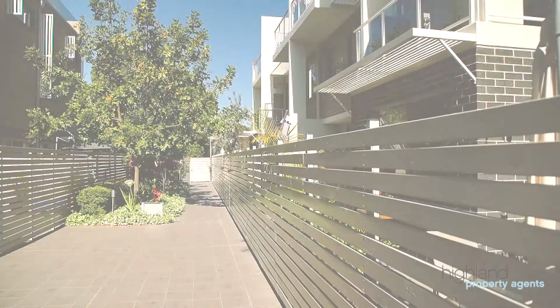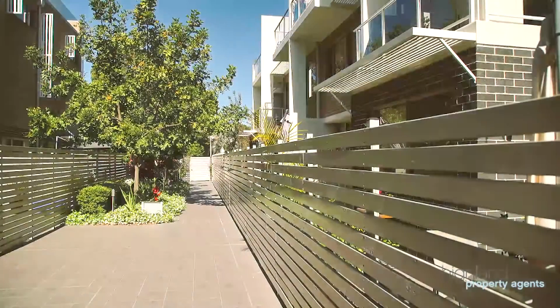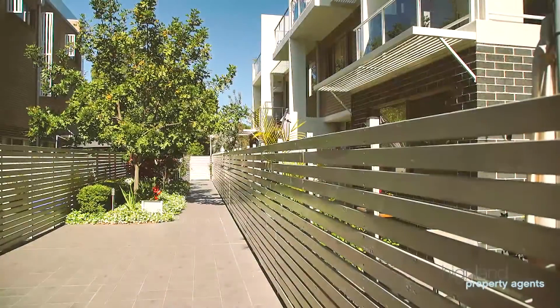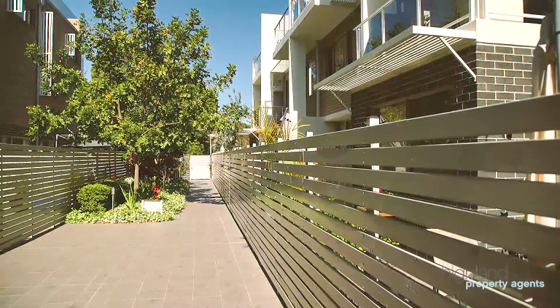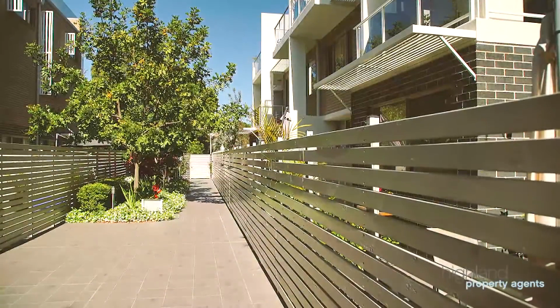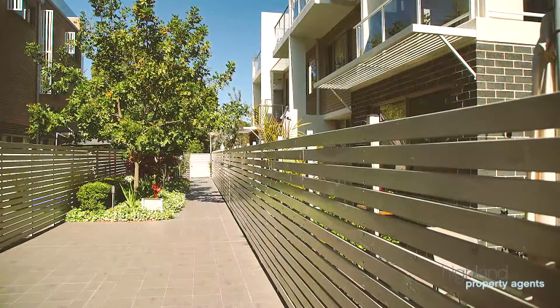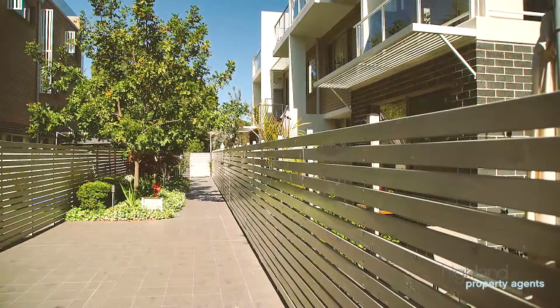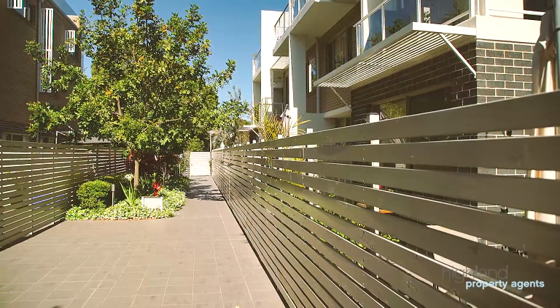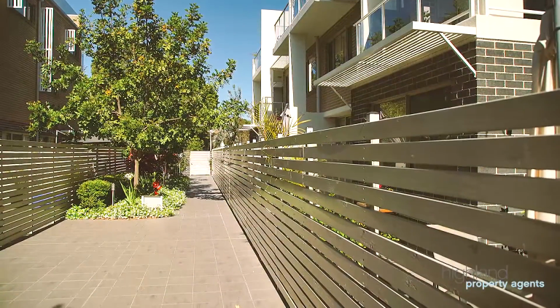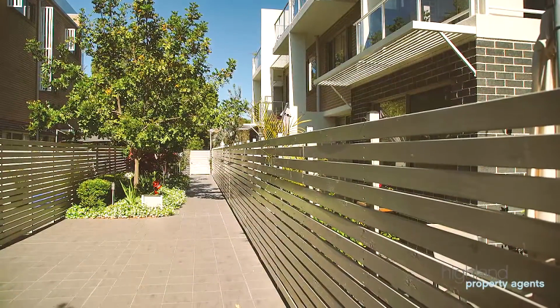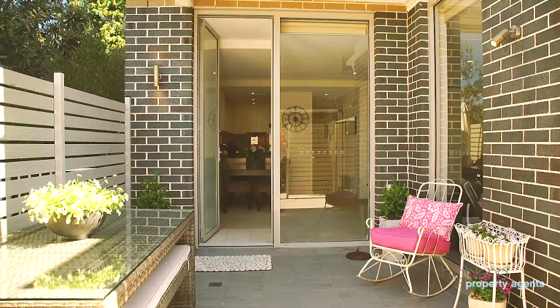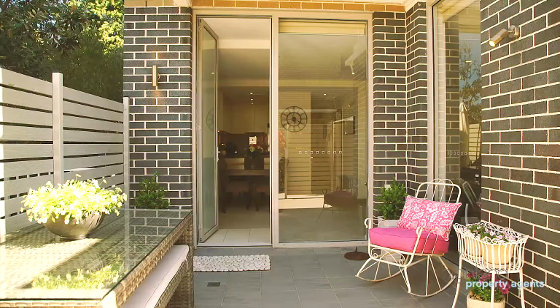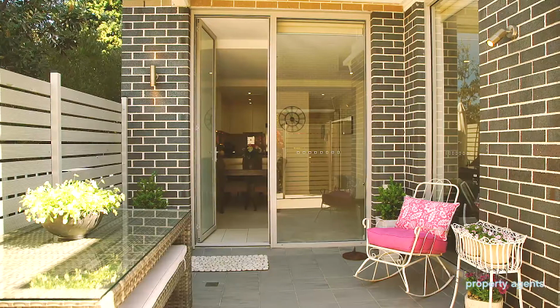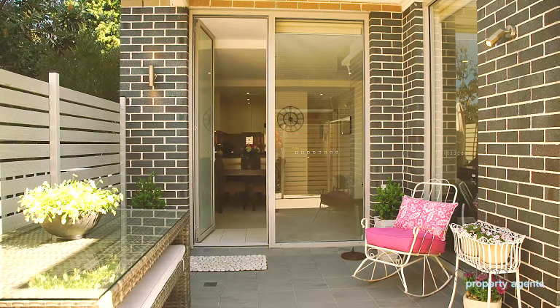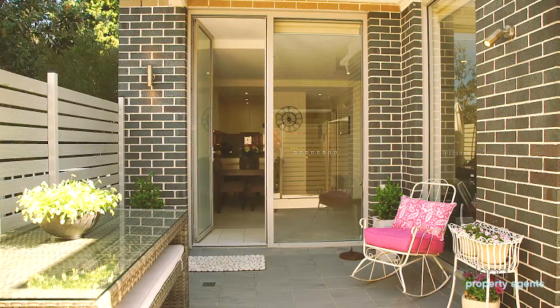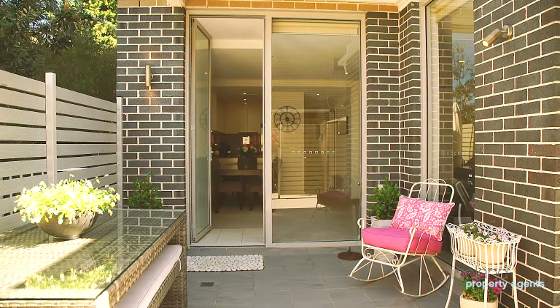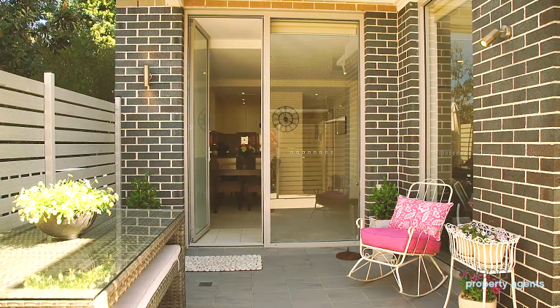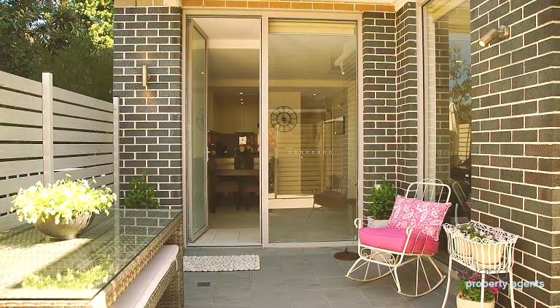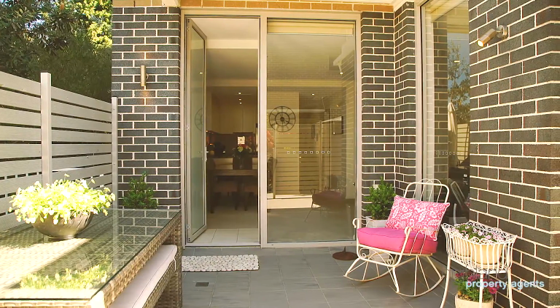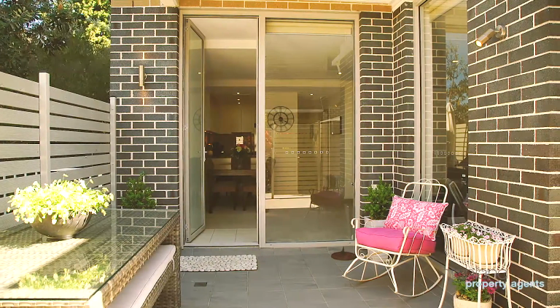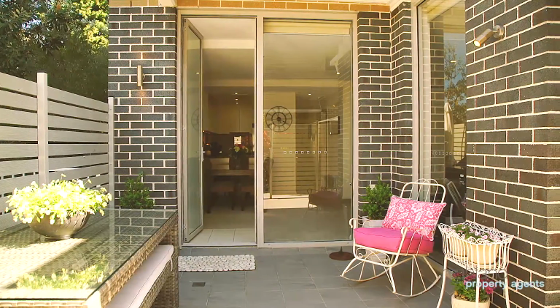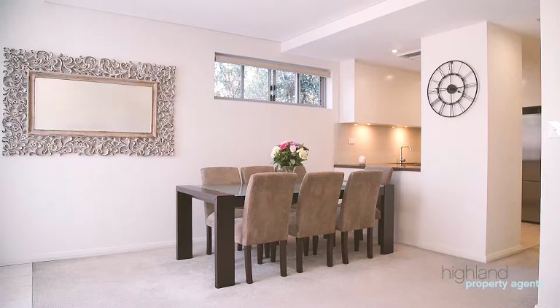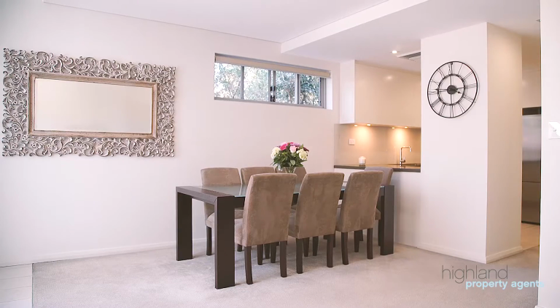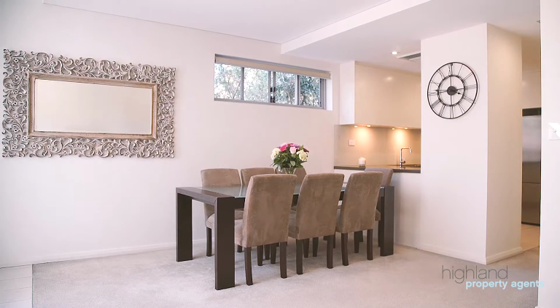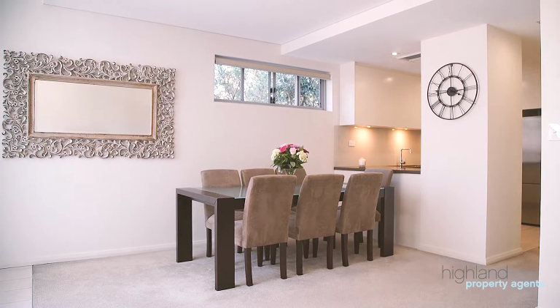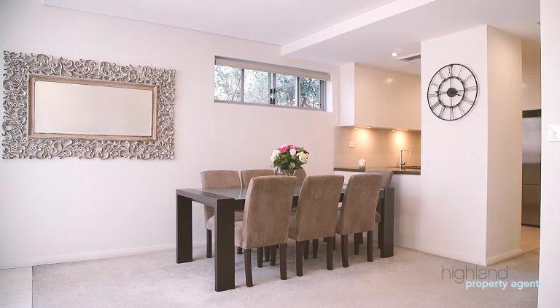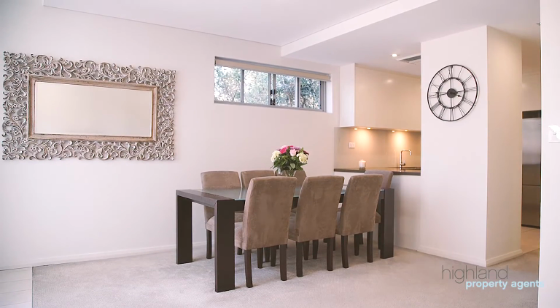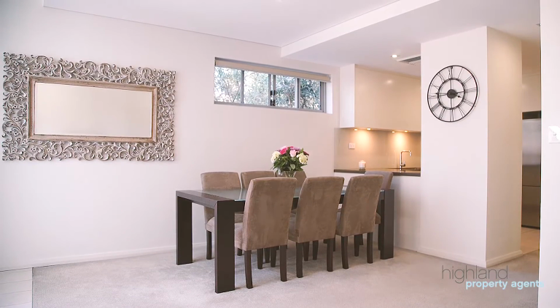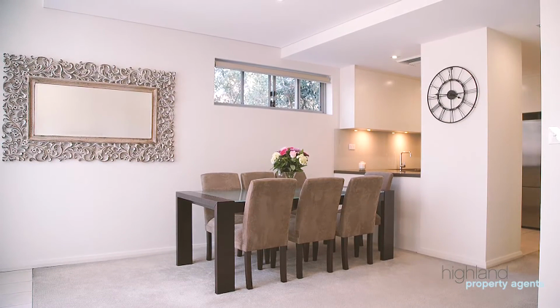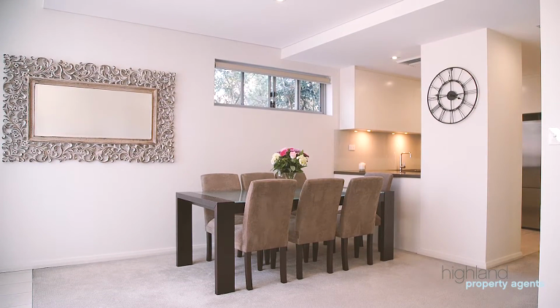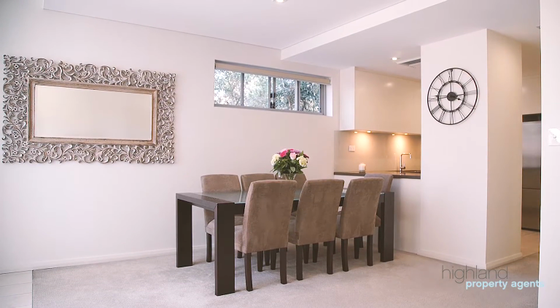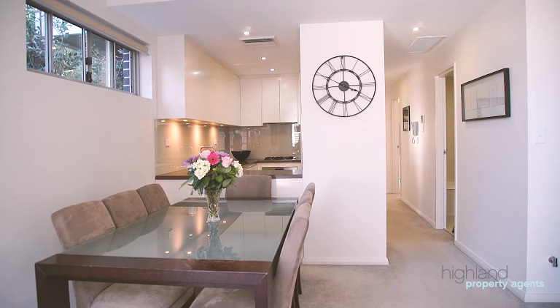Set on the ground floor in a secure modern complex, the home is spacious throughout and is an open plan villa style design.